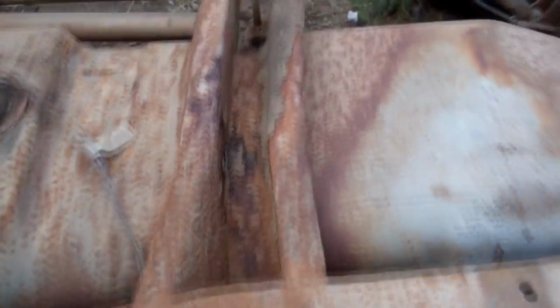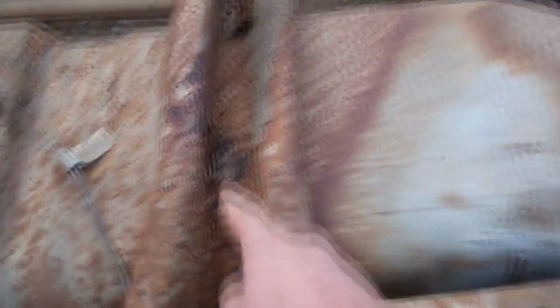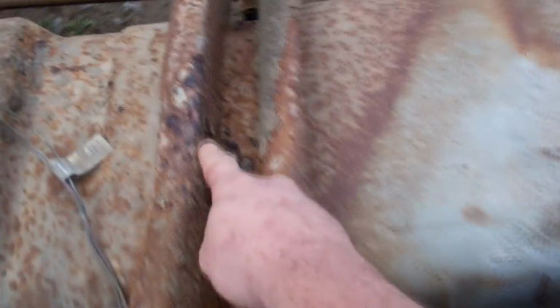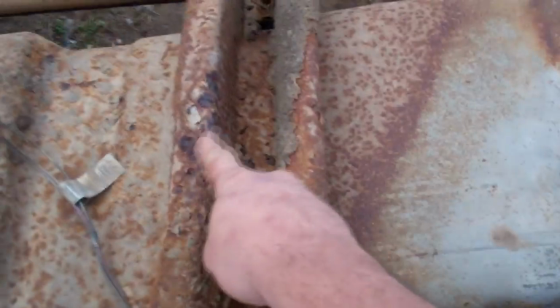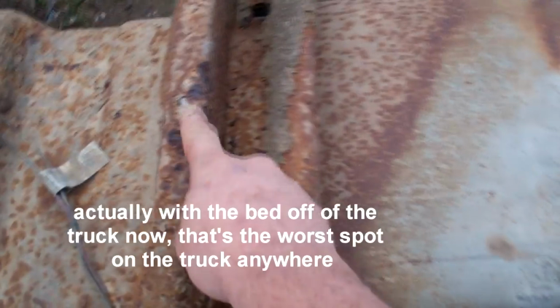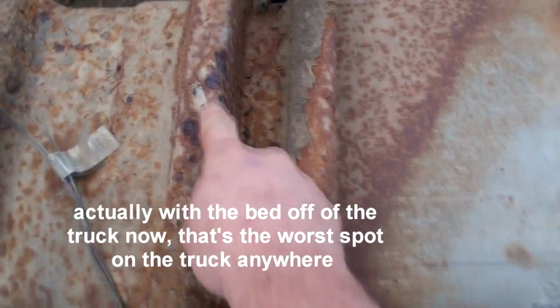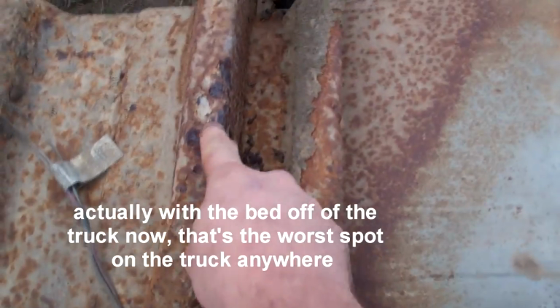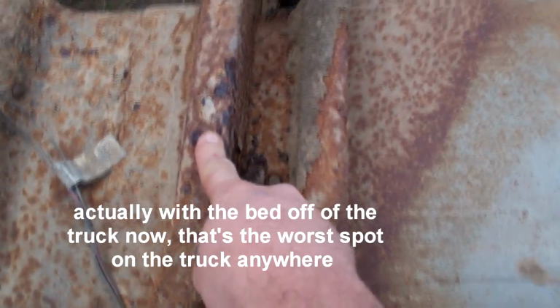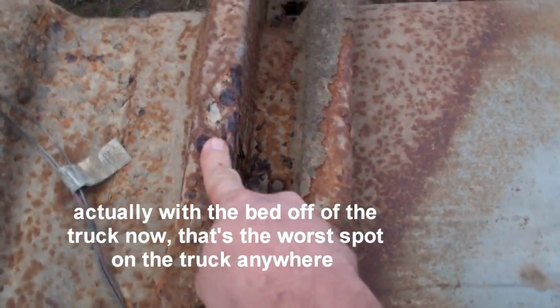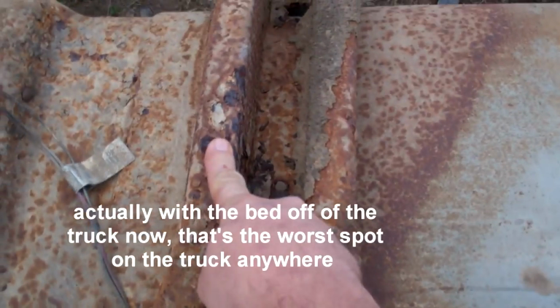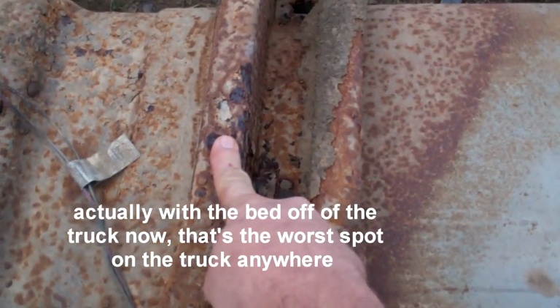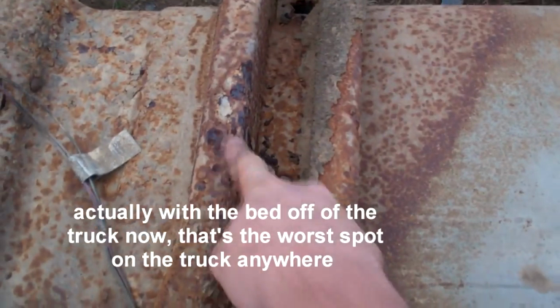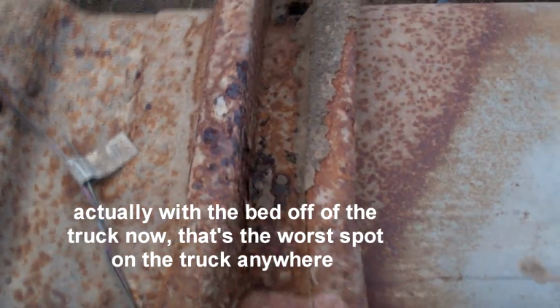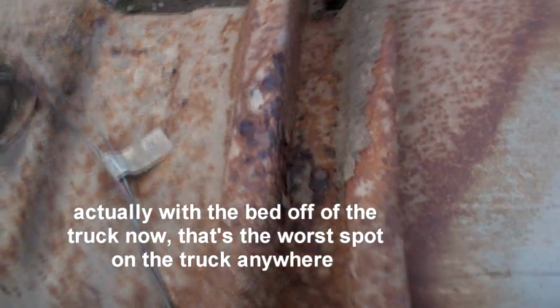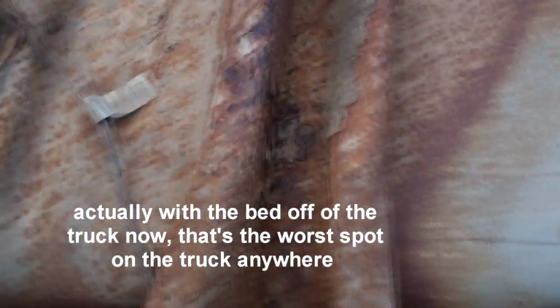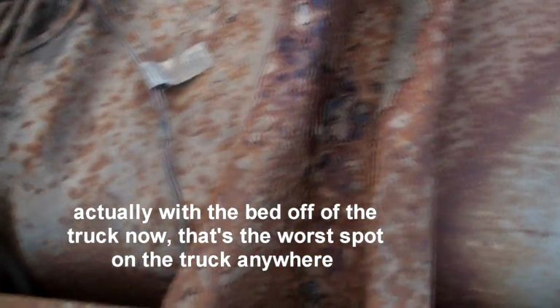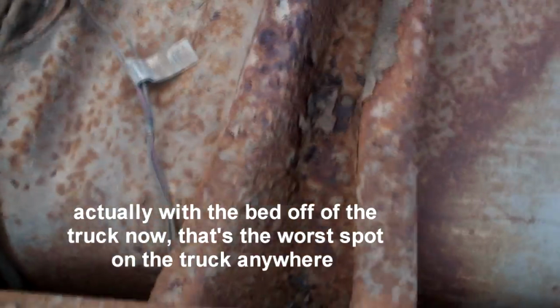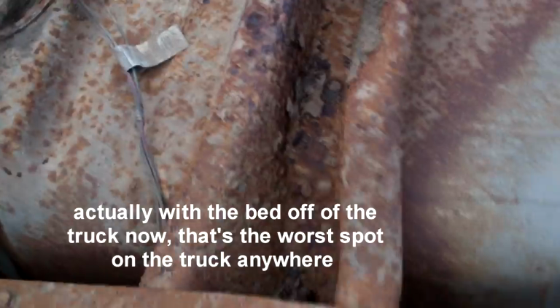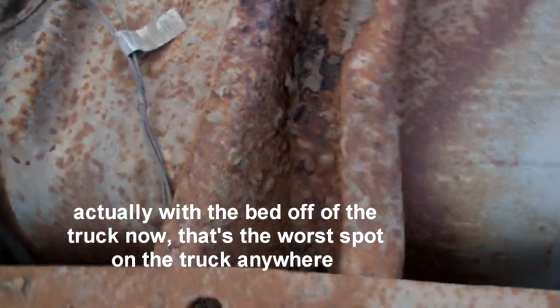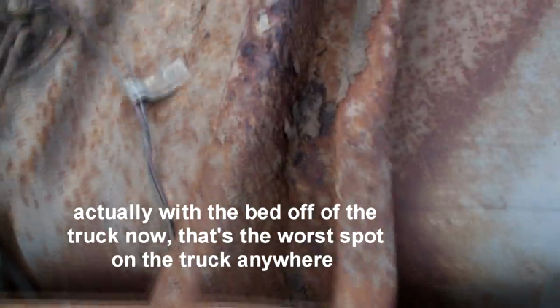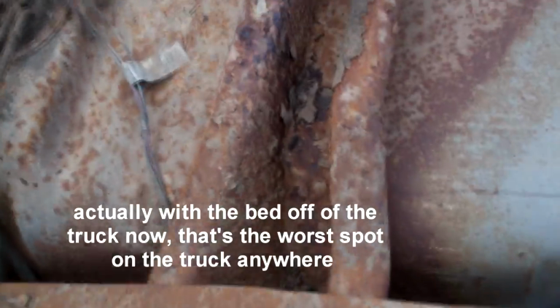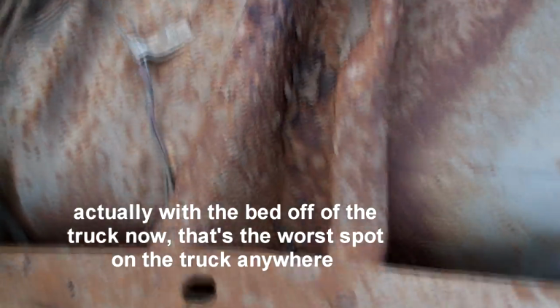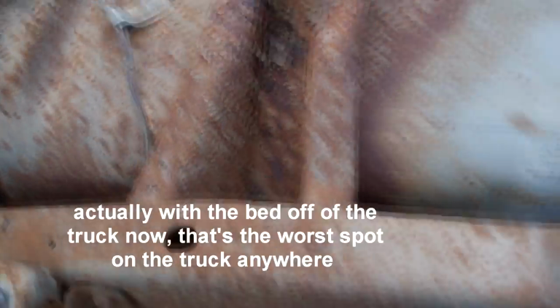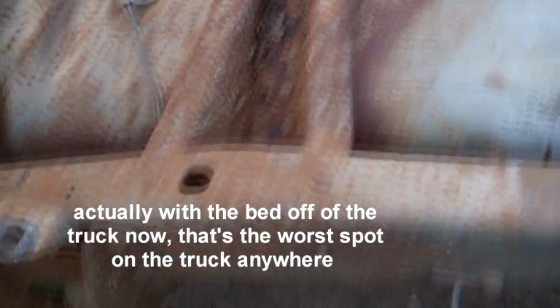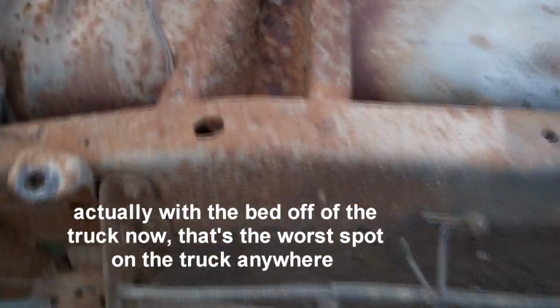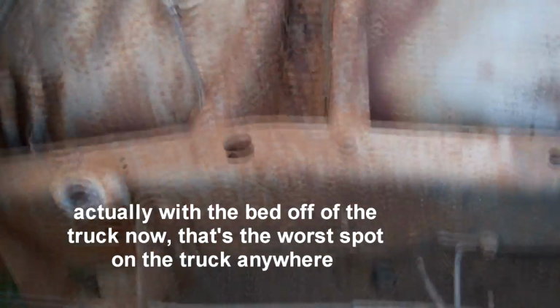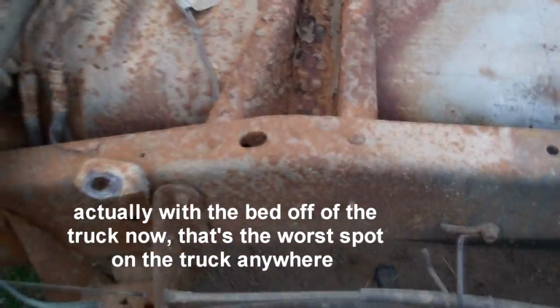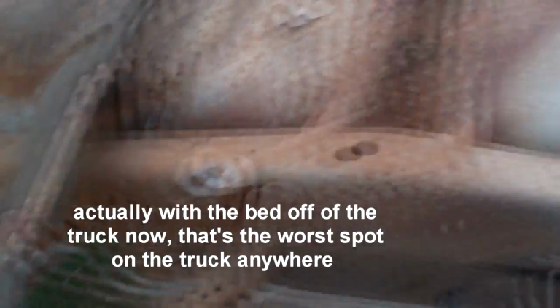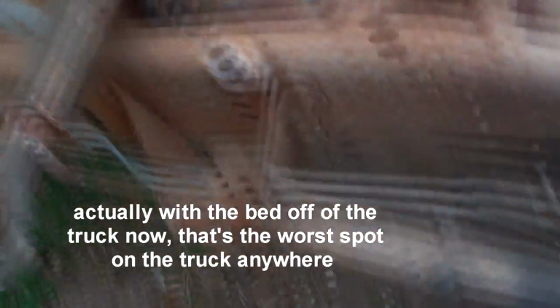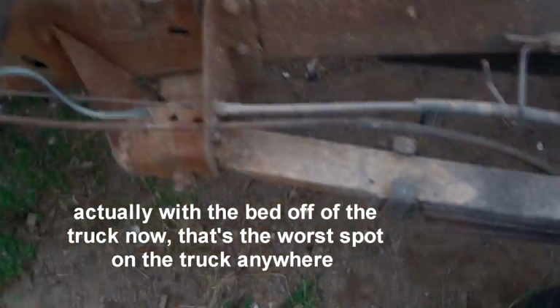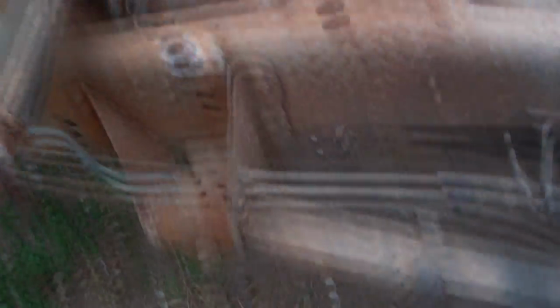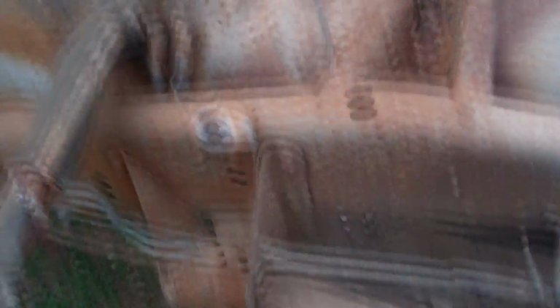That's the worst spot on this whole back frame right there. And even that can be fixed.